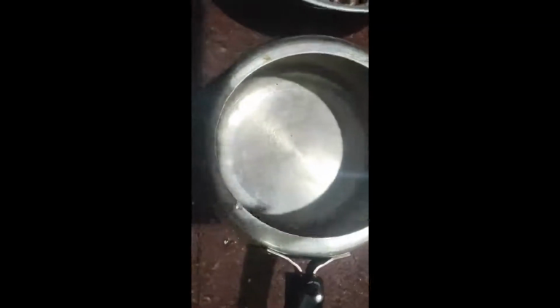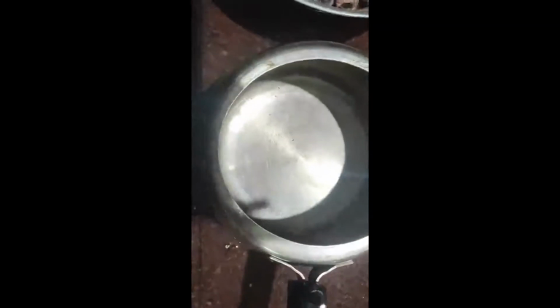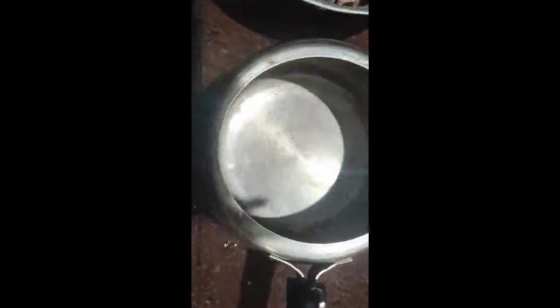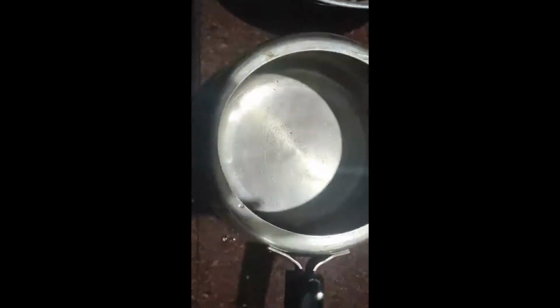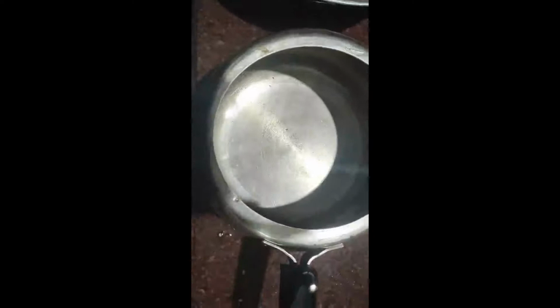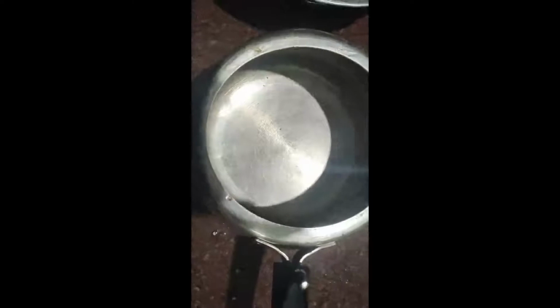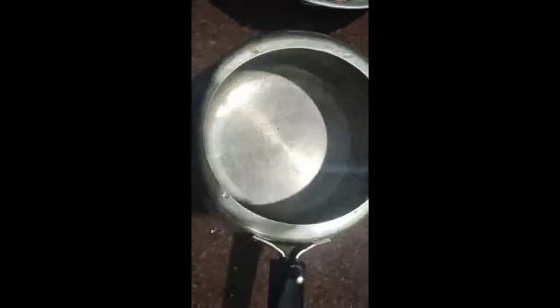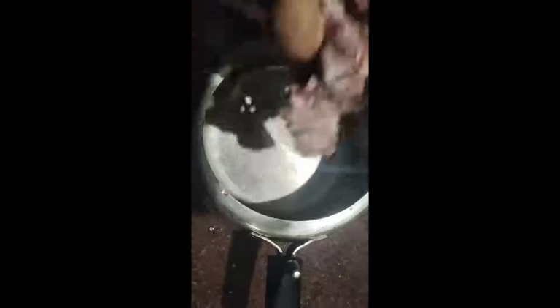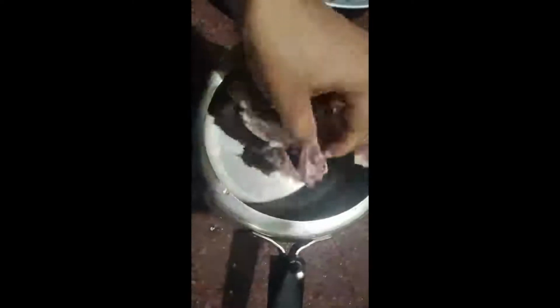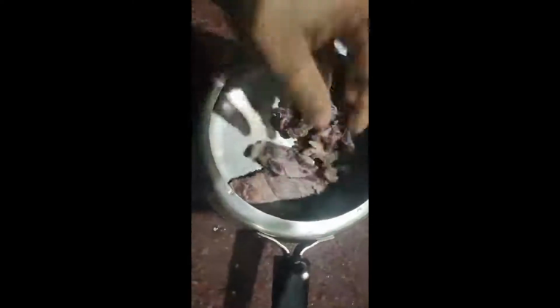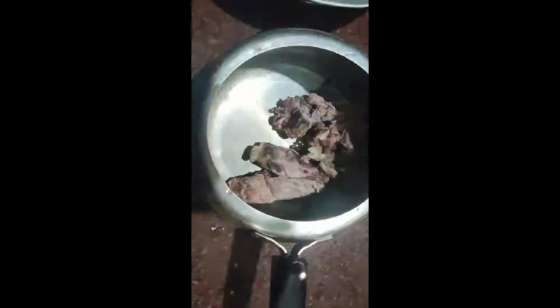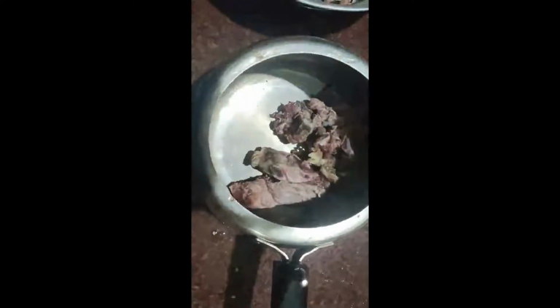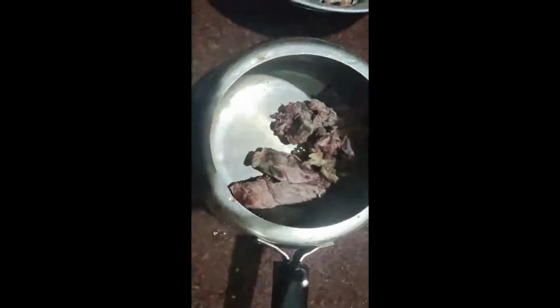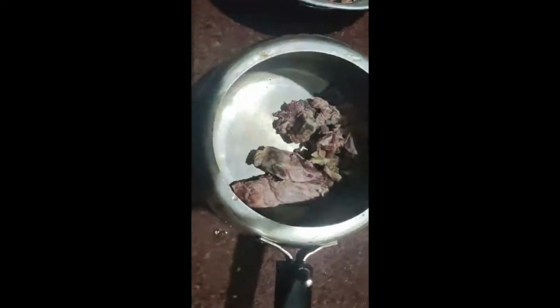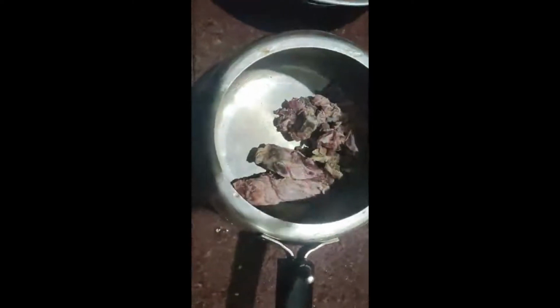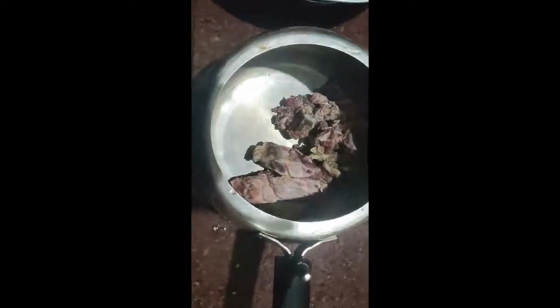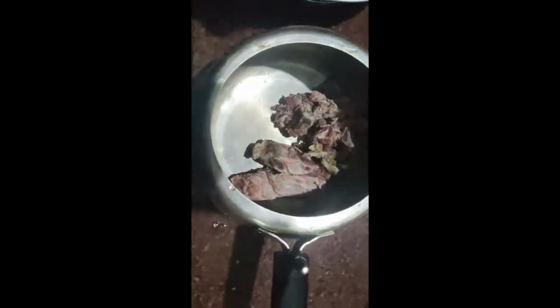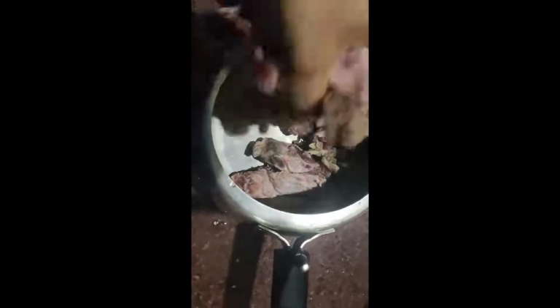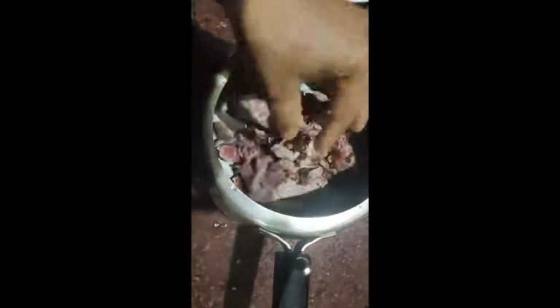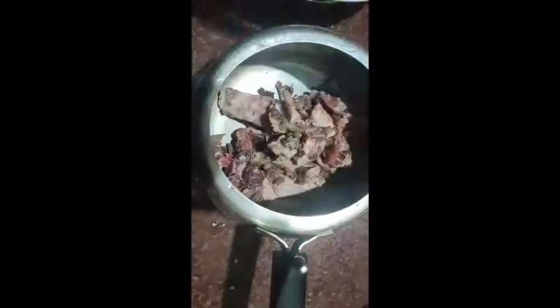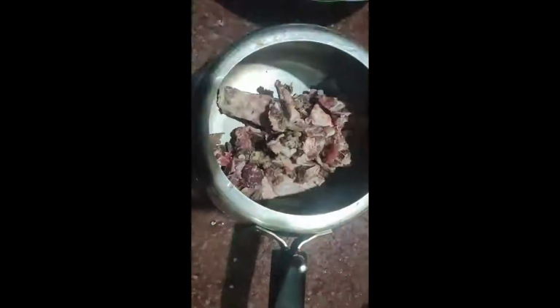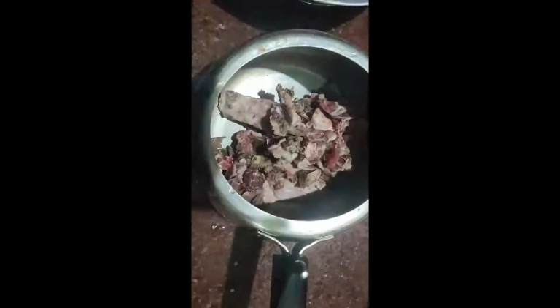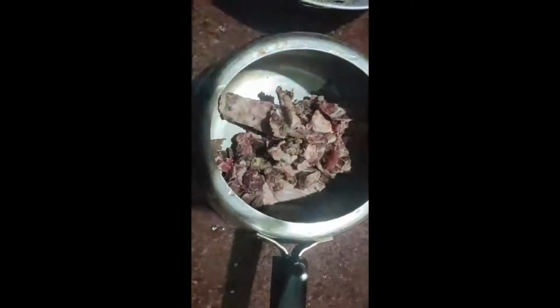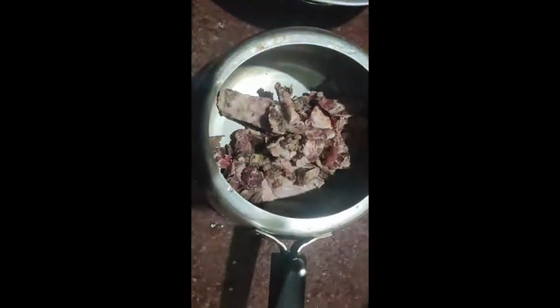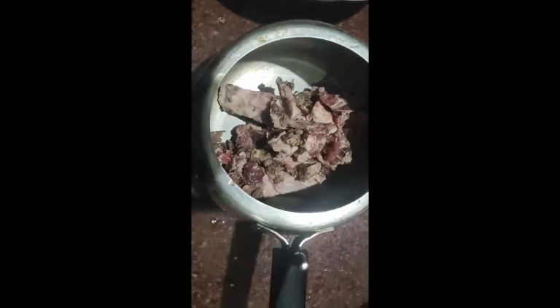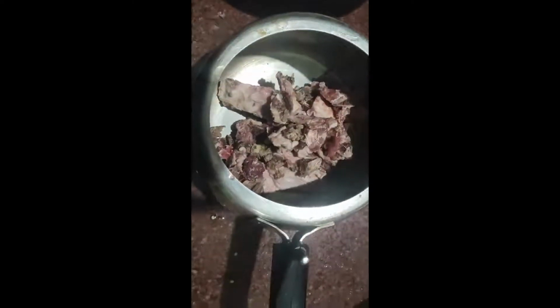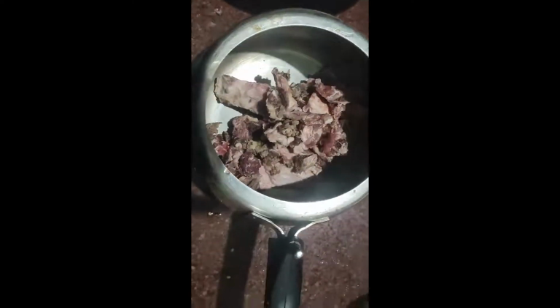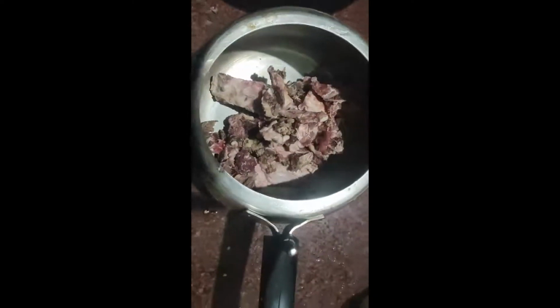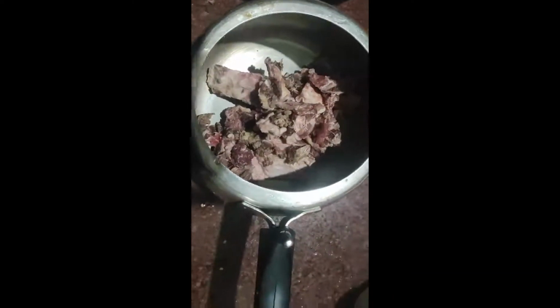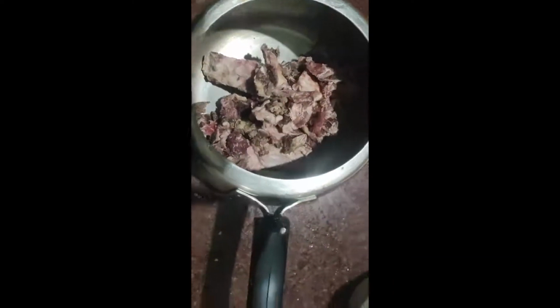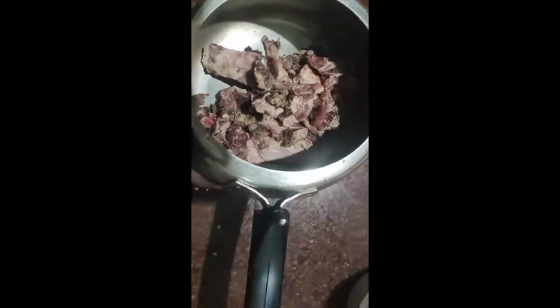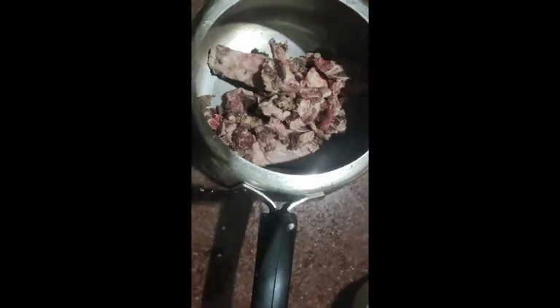We will first start putting the beef so we get into the meat and over. We will have a taste of beef. We are going to make it a taste in the meat.